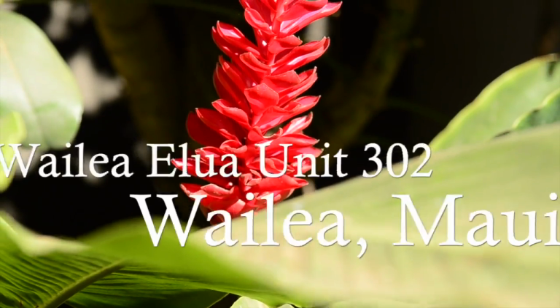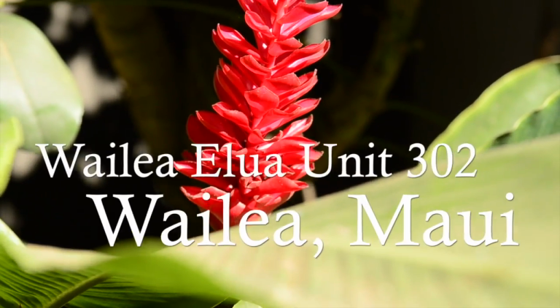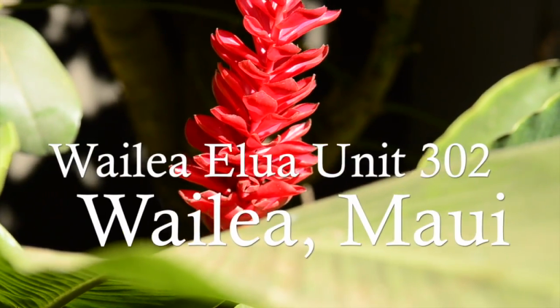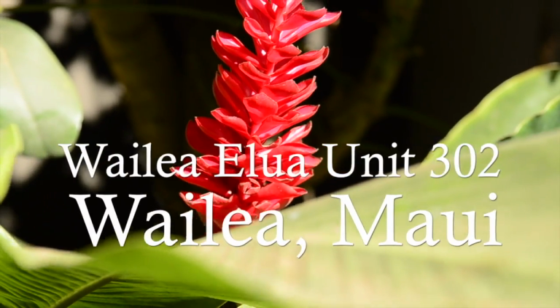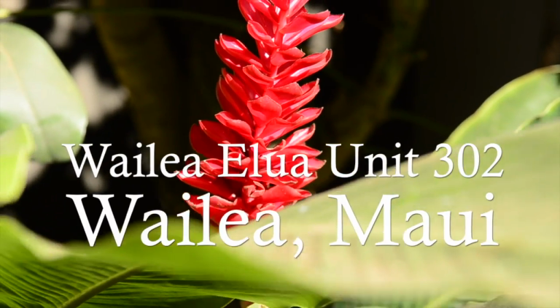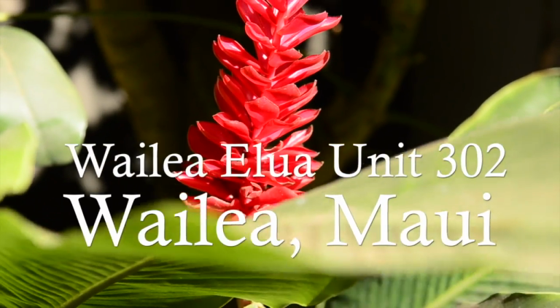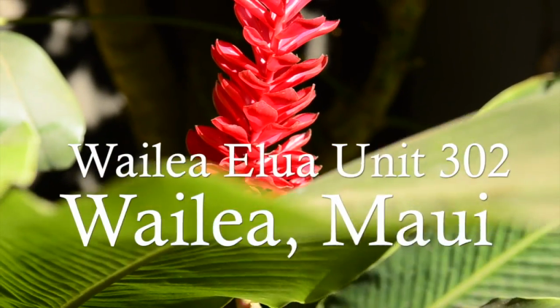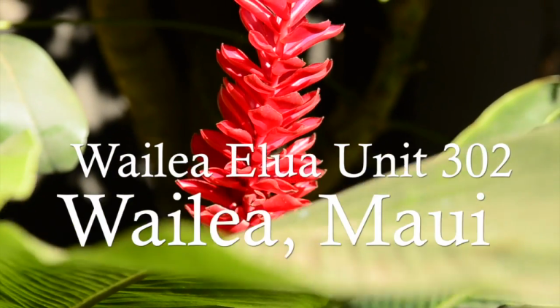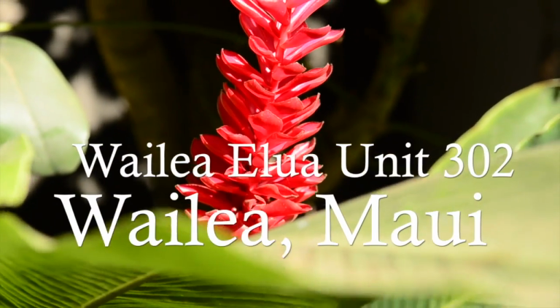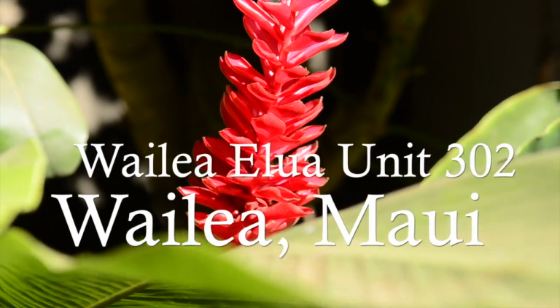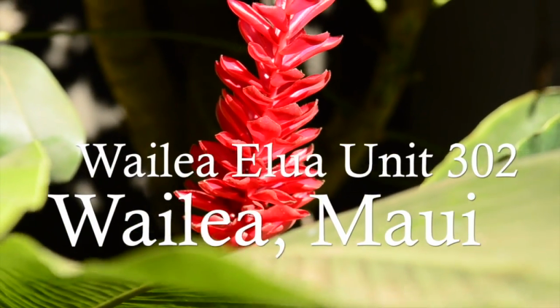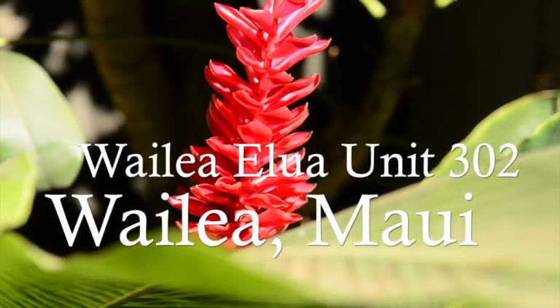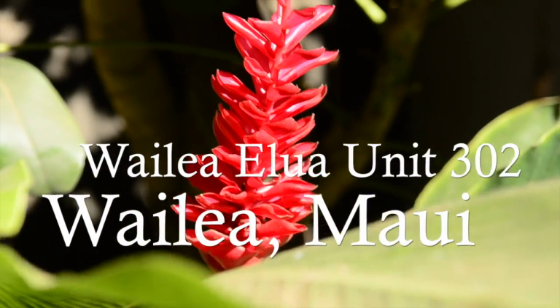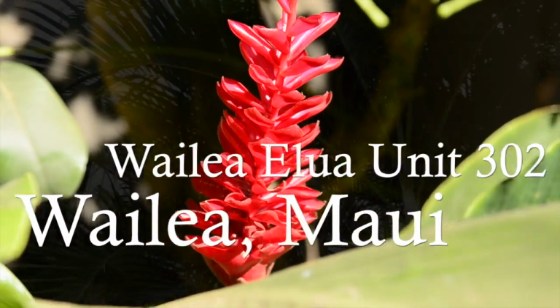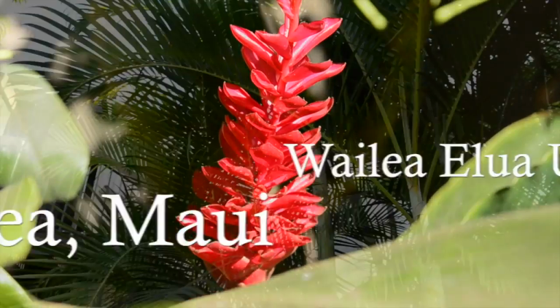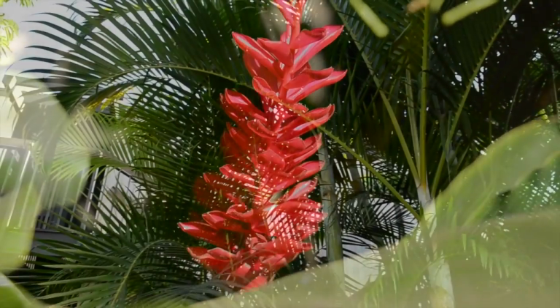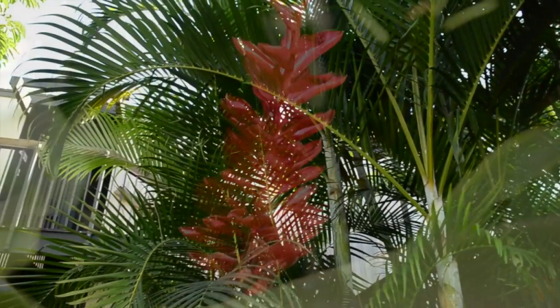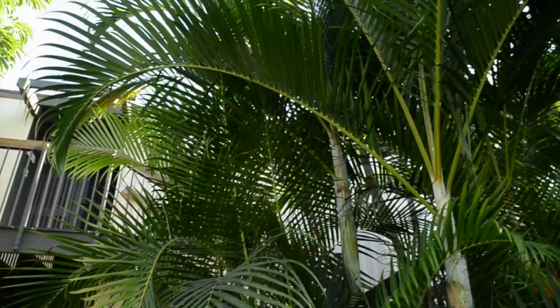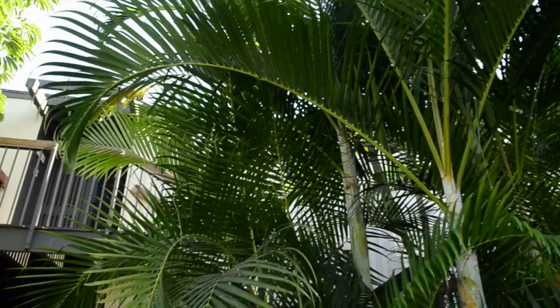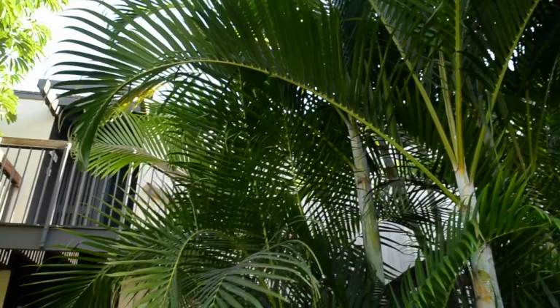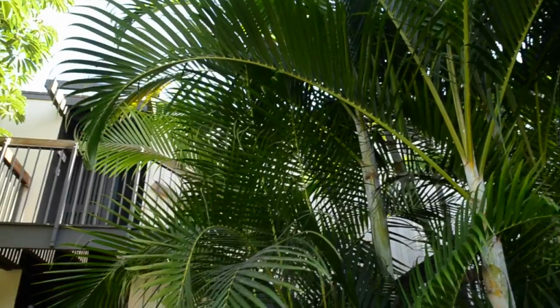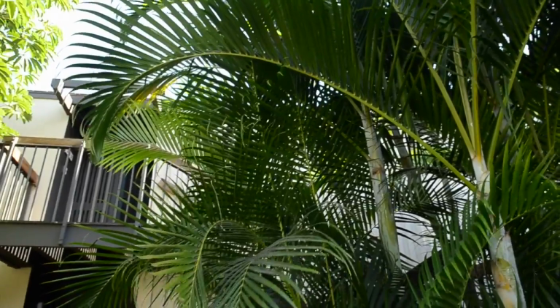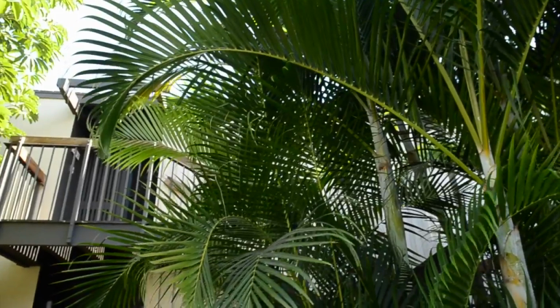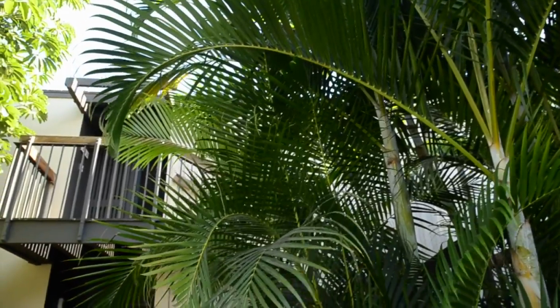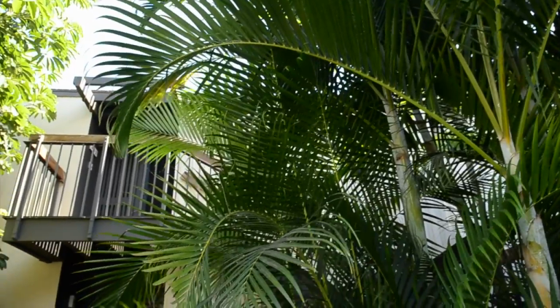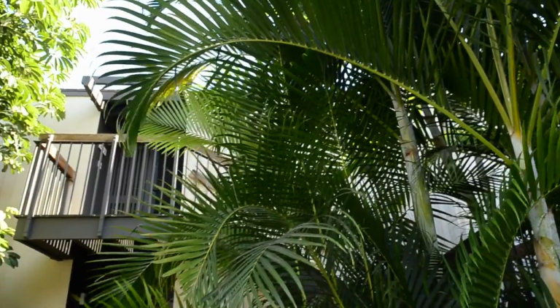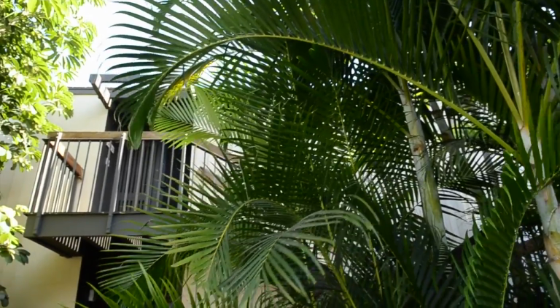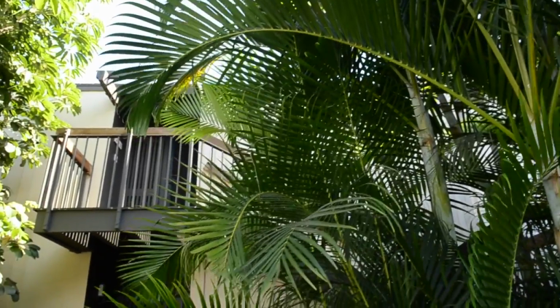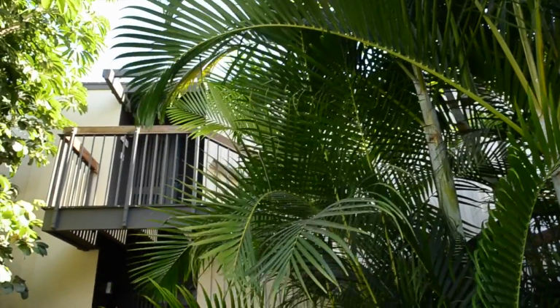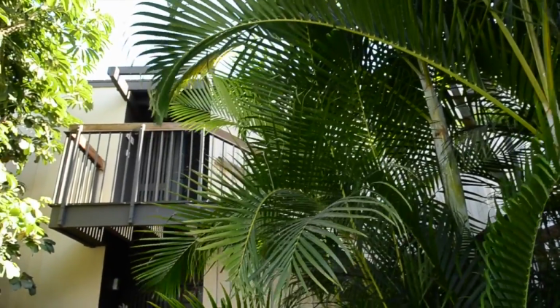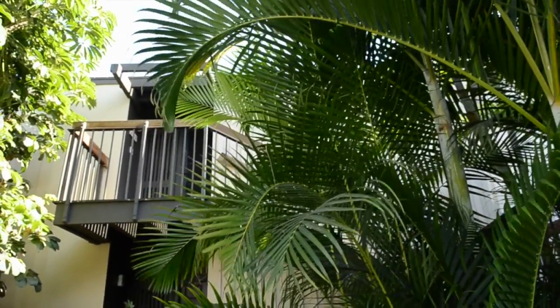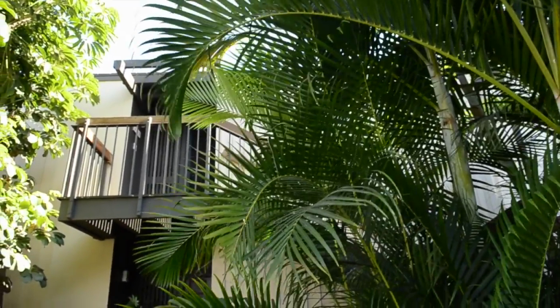Wailea Elua Unit 302 is situated in the heart of Wailea and is the perfect retreat. This condo has been exceptionally renovated.